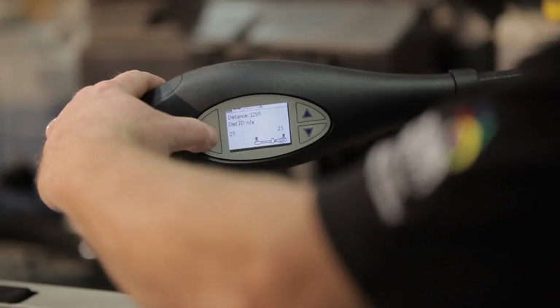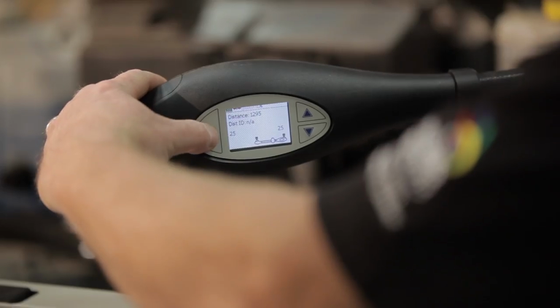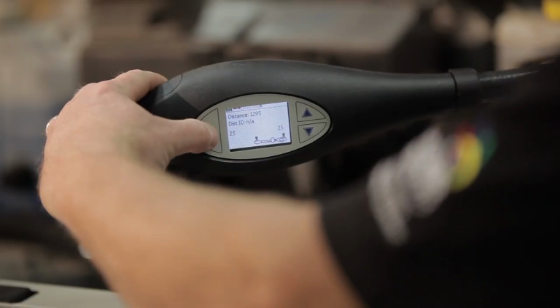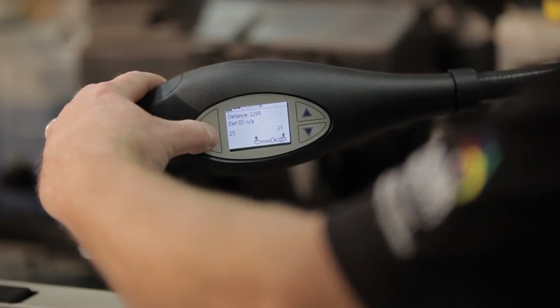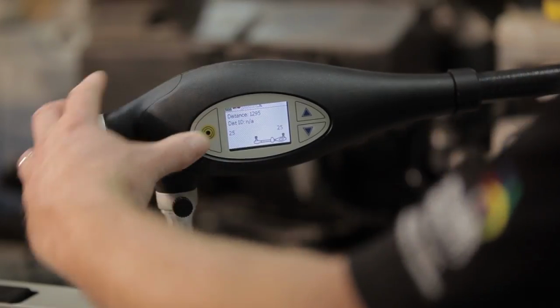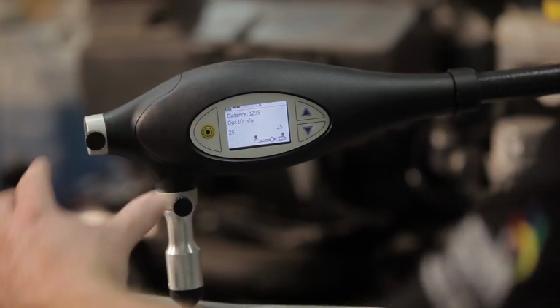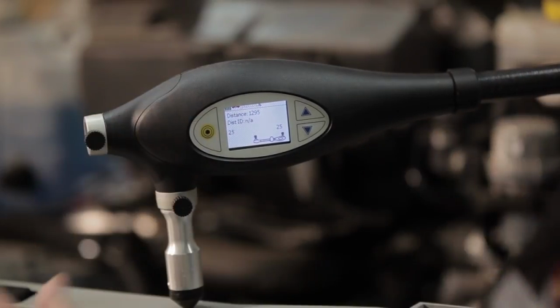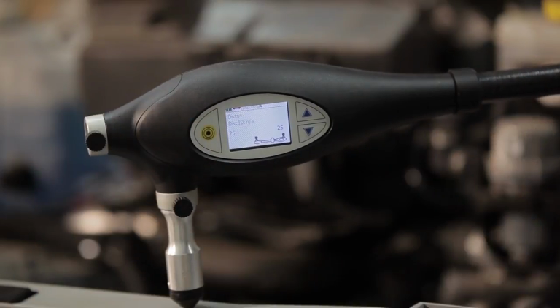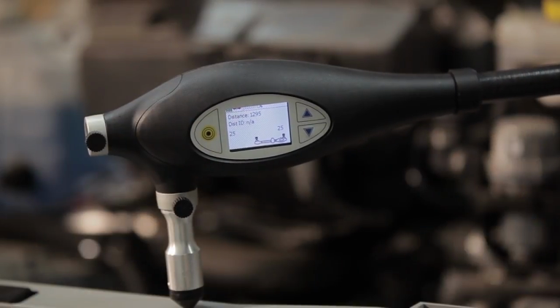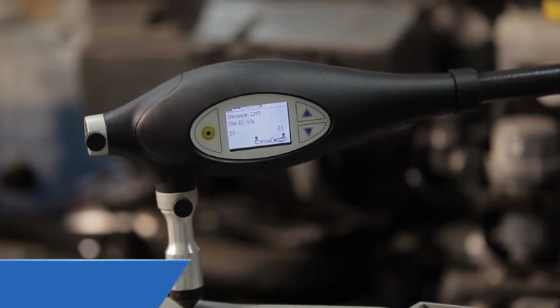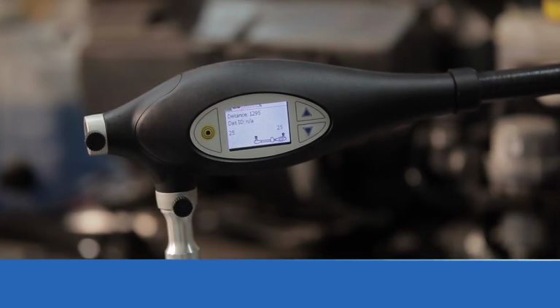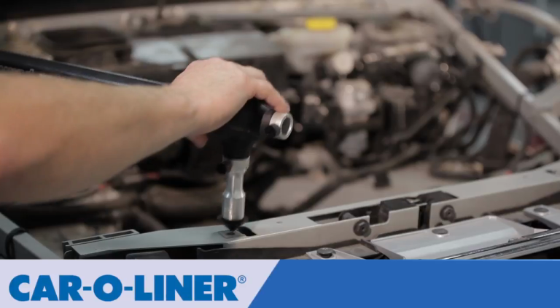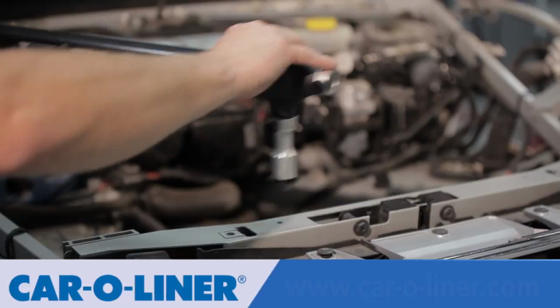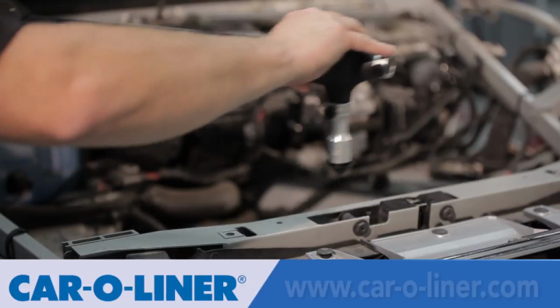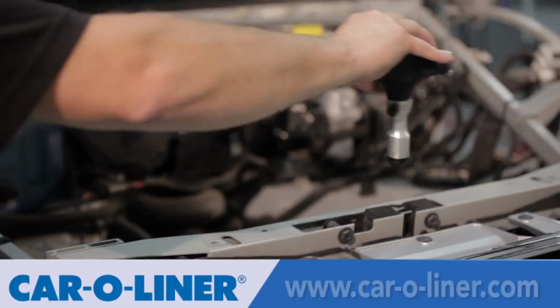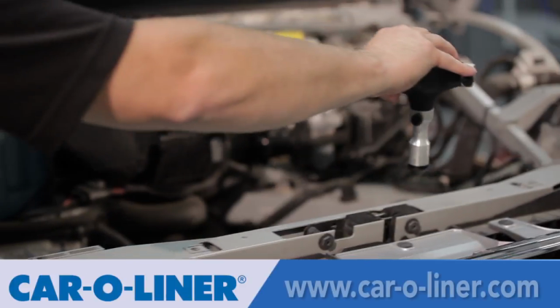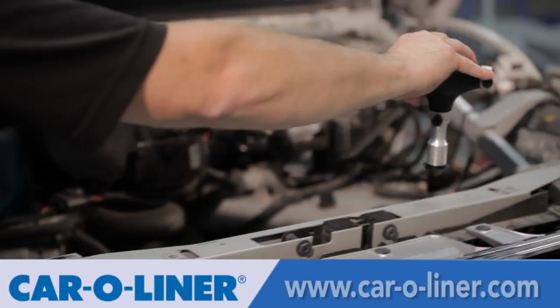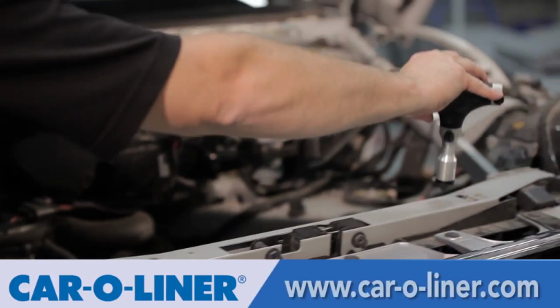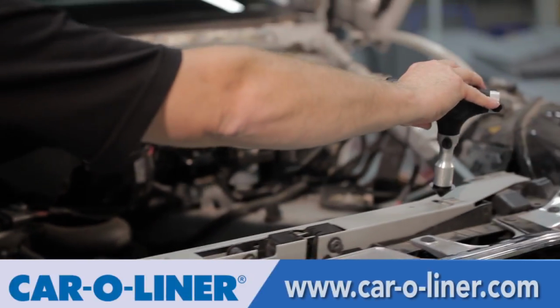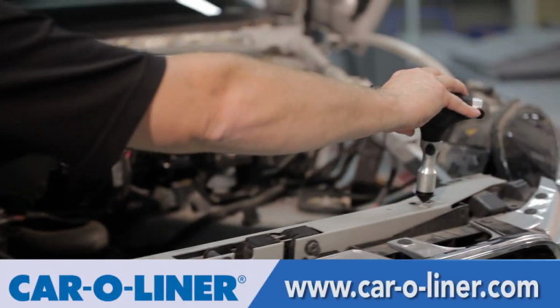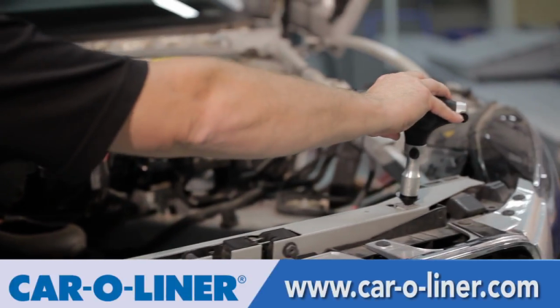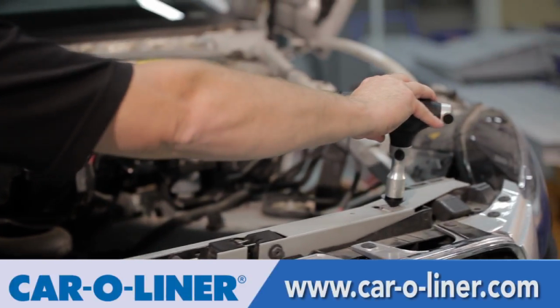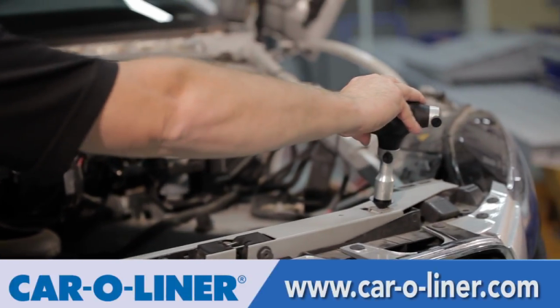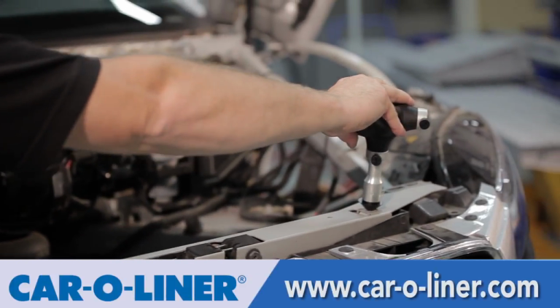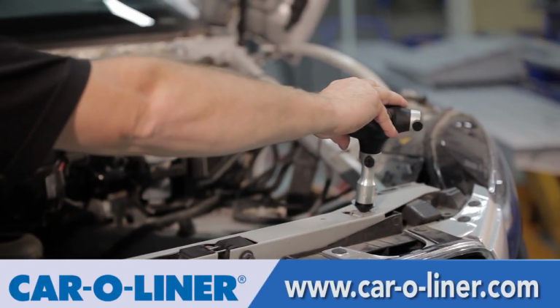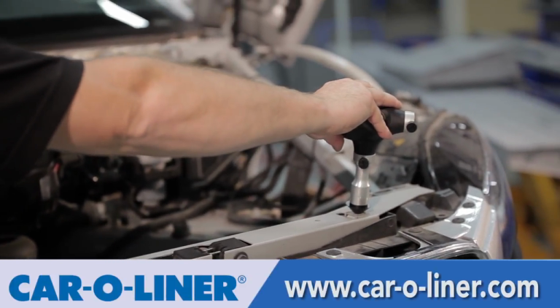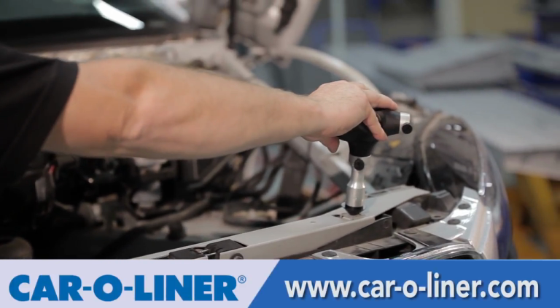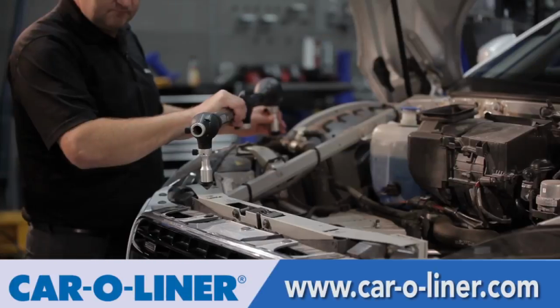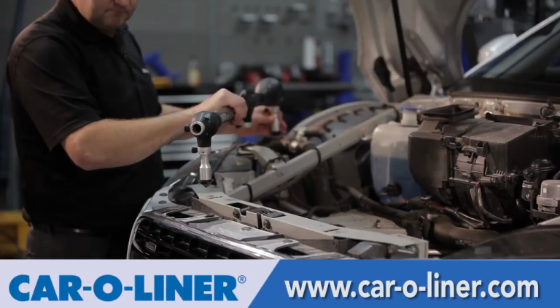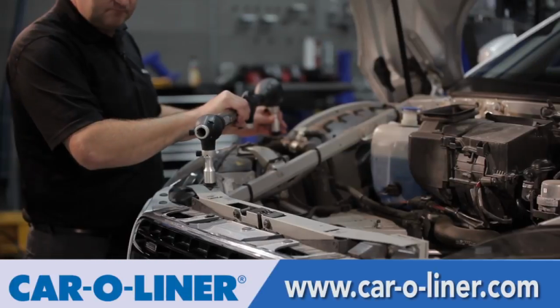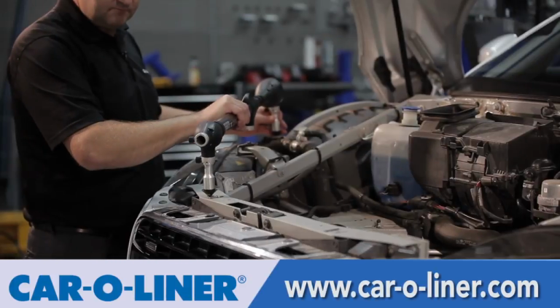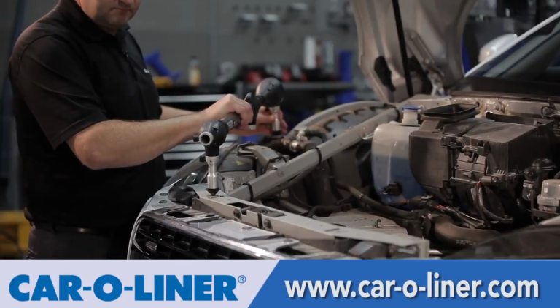For more information on Point X and other Car Aligner products, visit carliner.com to find your local distributor.